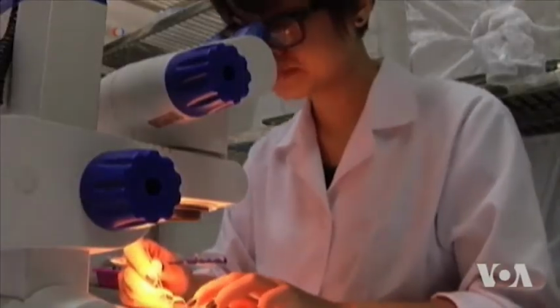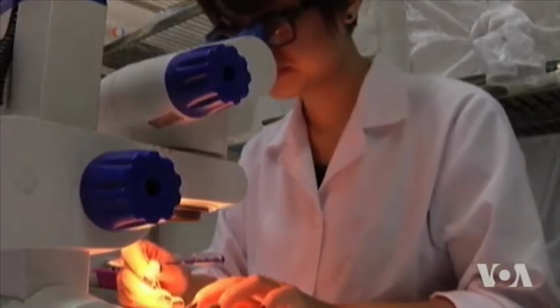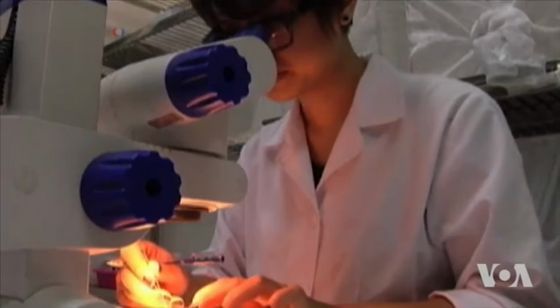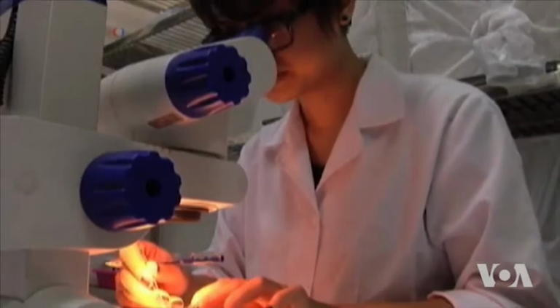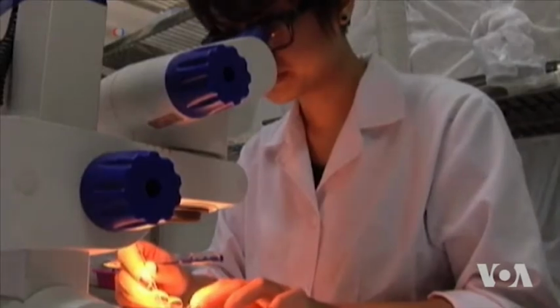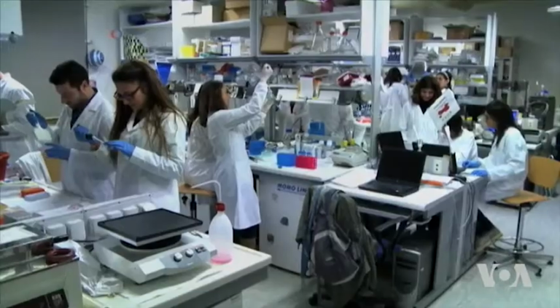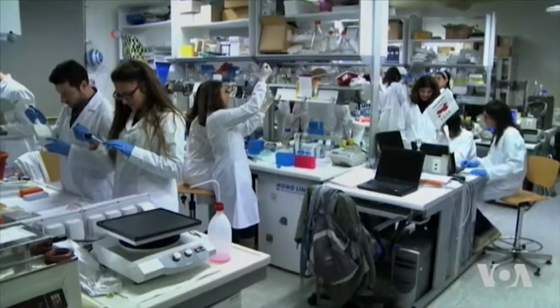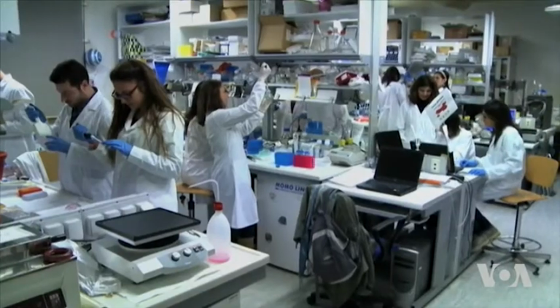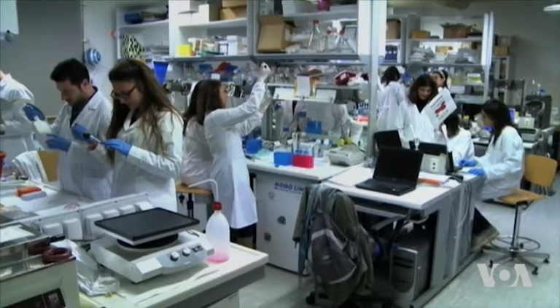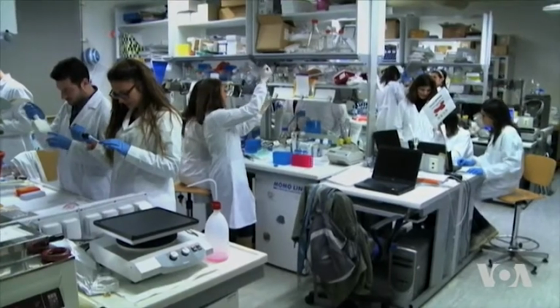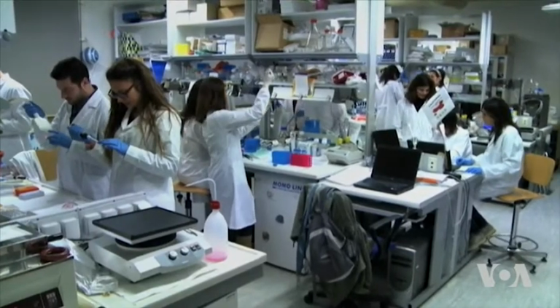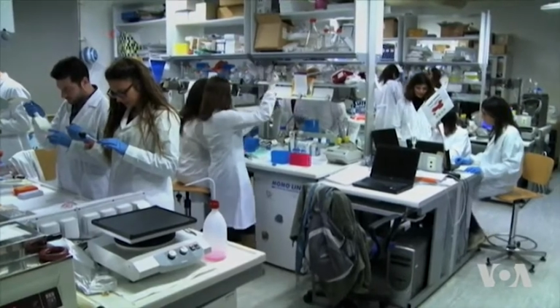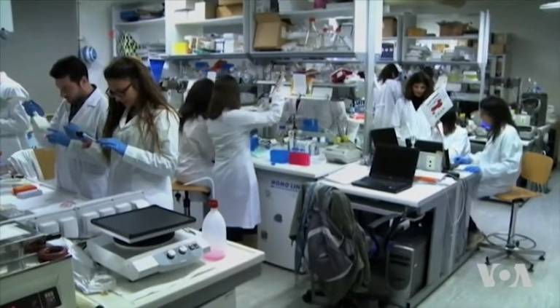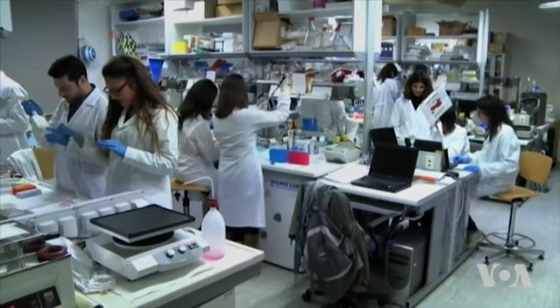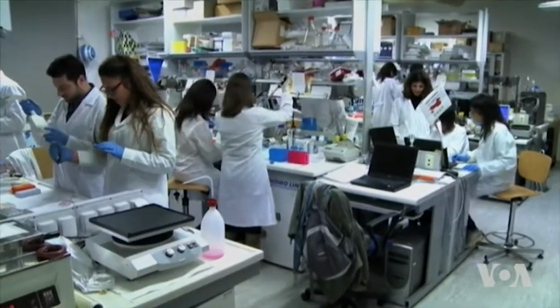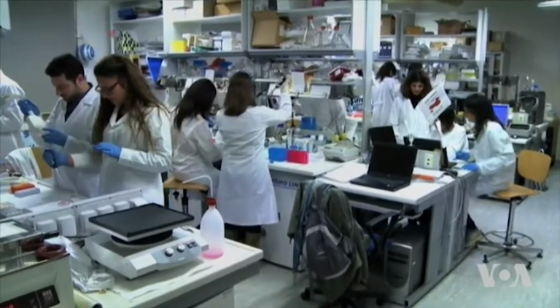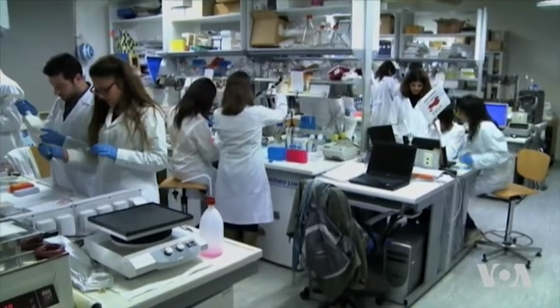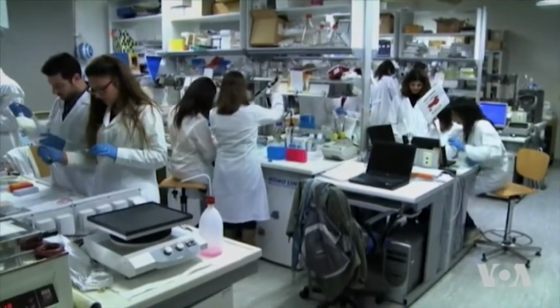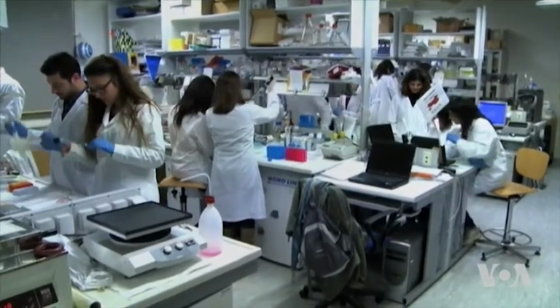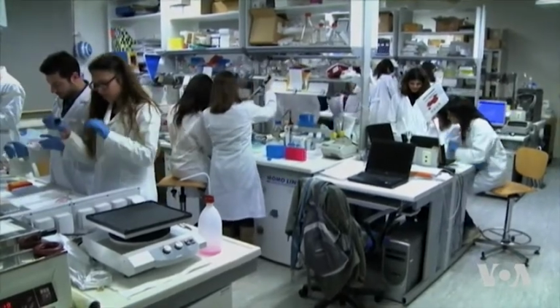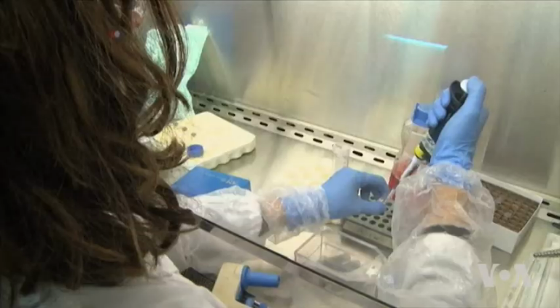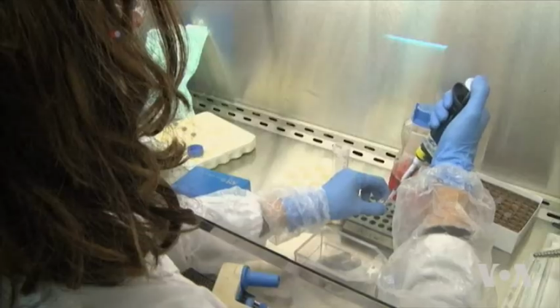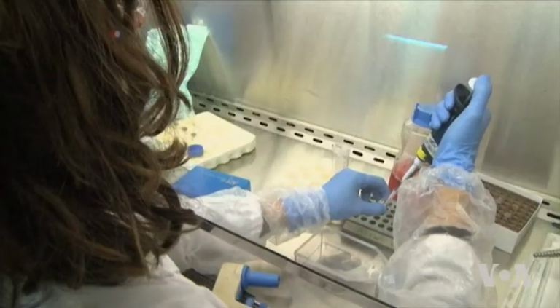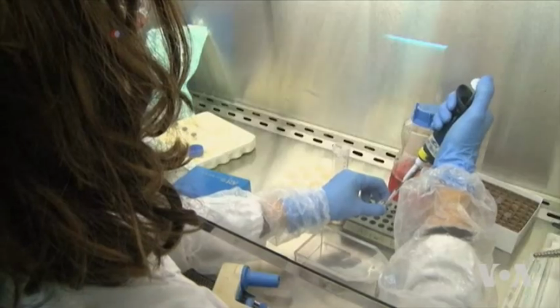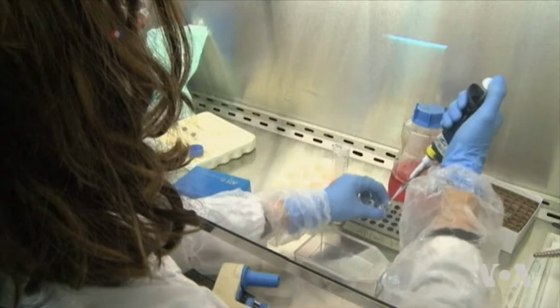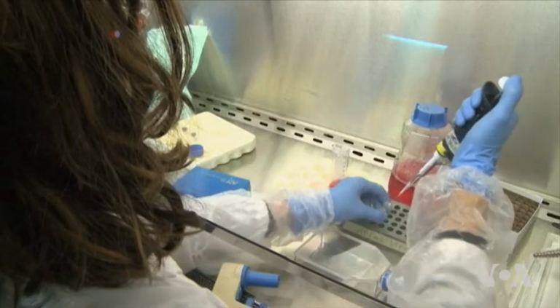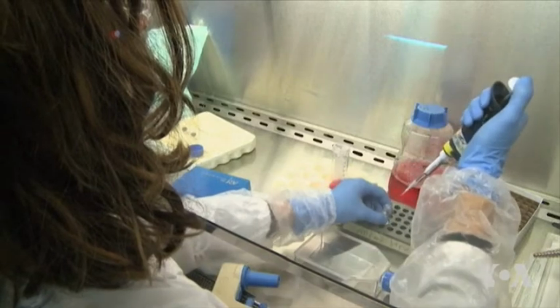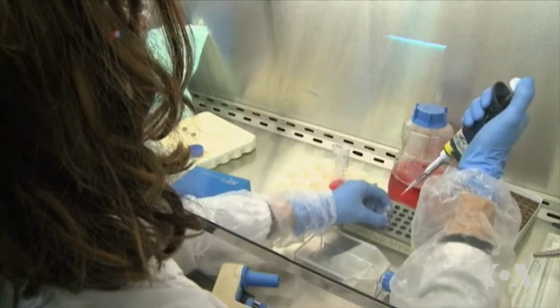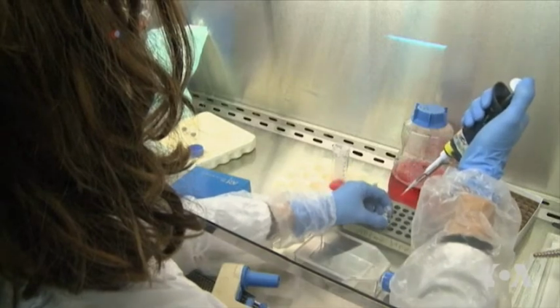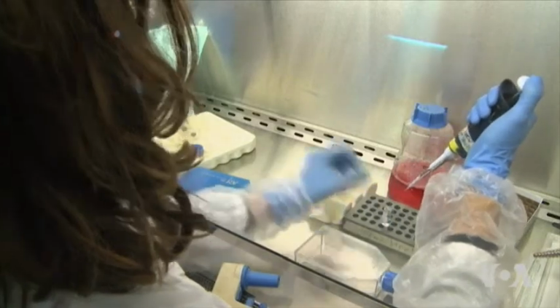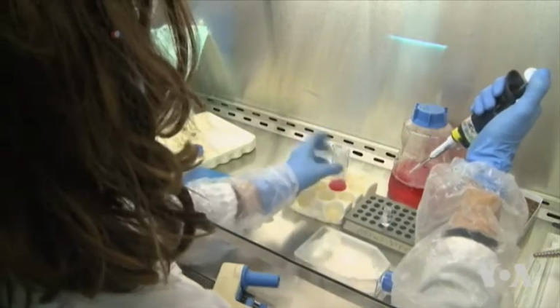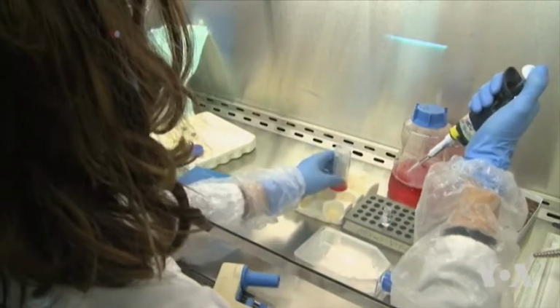Scientists are now trying to develop an even simpler DNA-based test that could be done with a smartphone app.